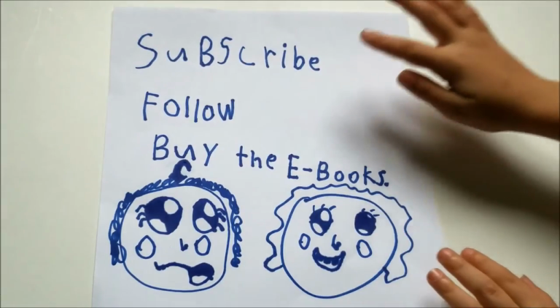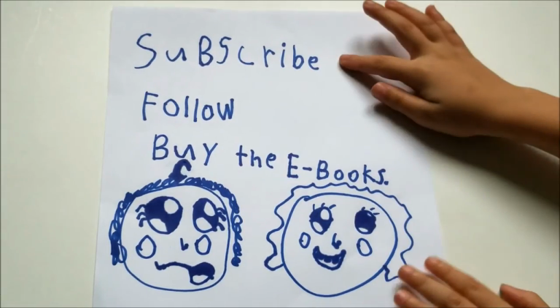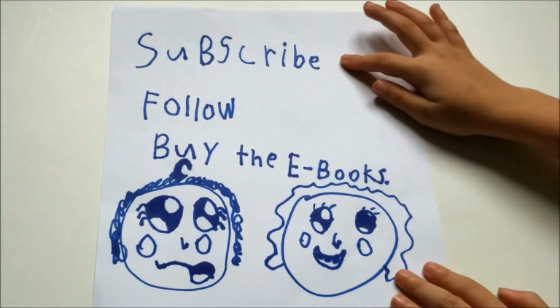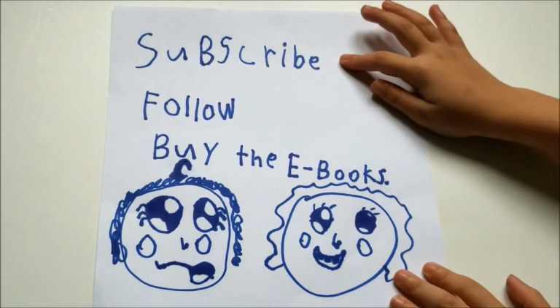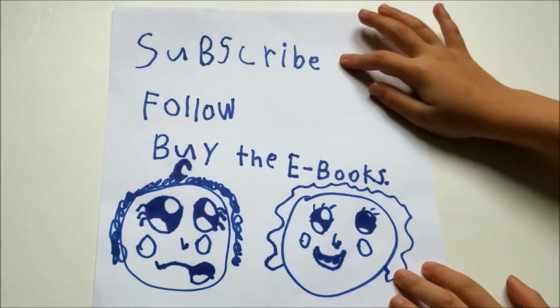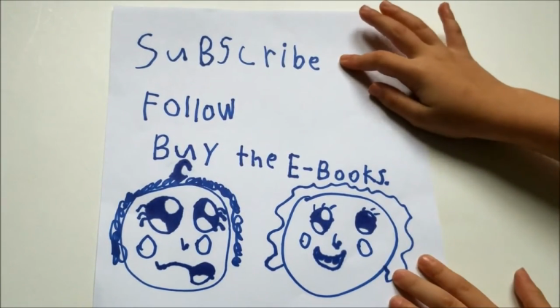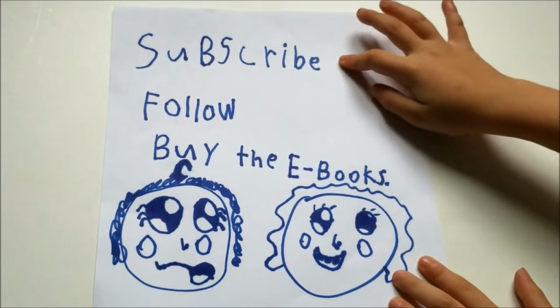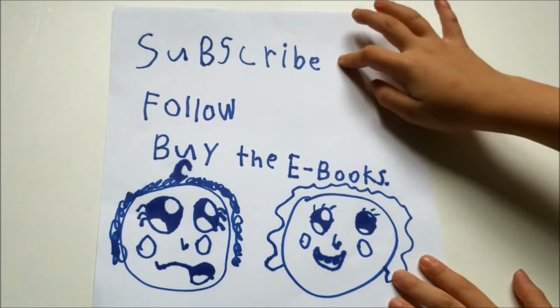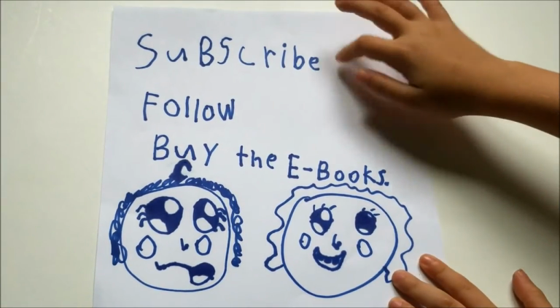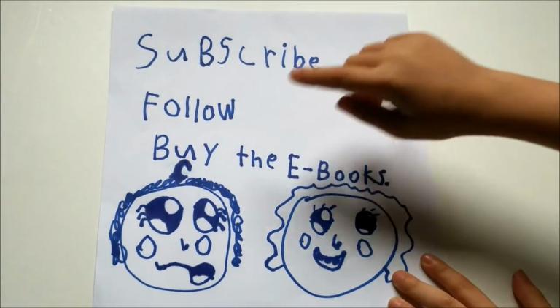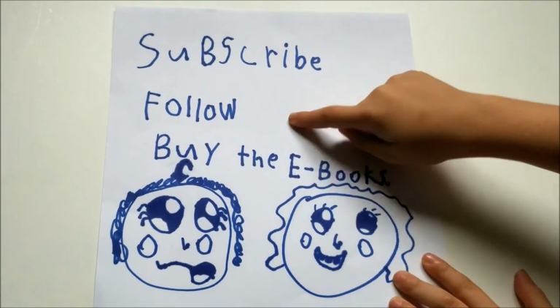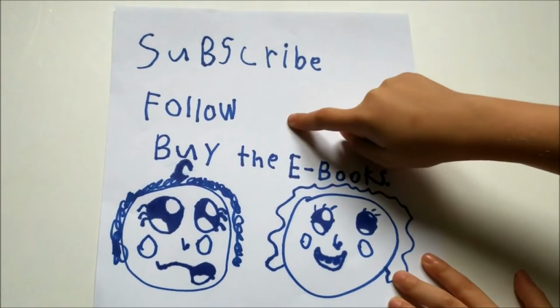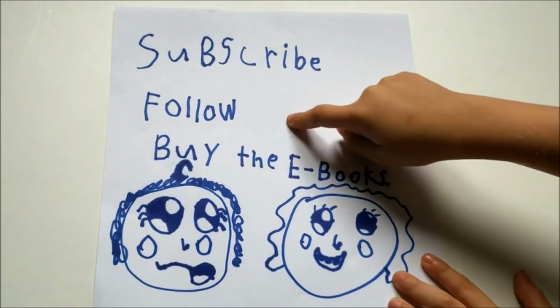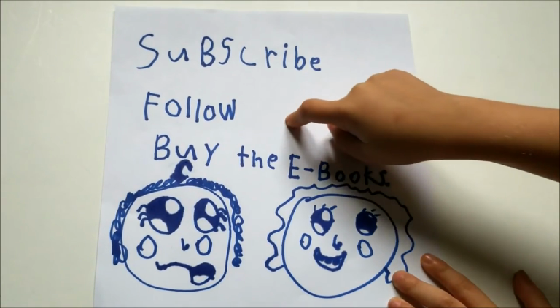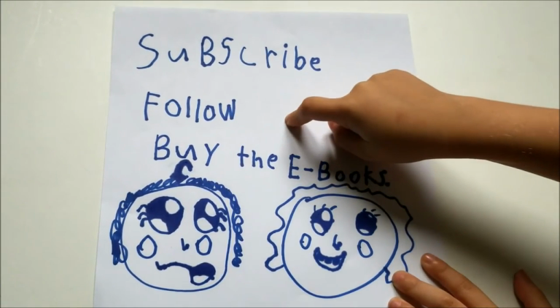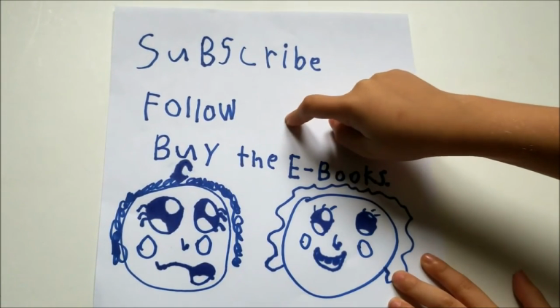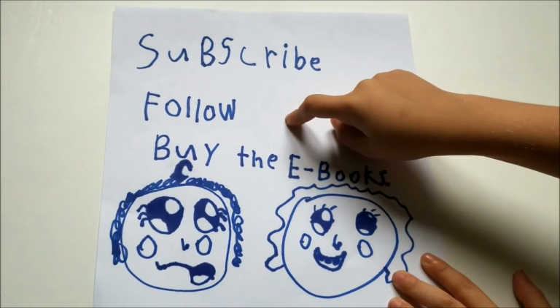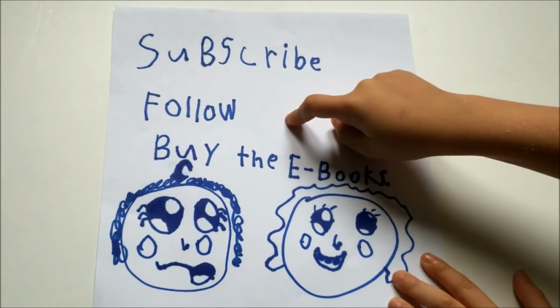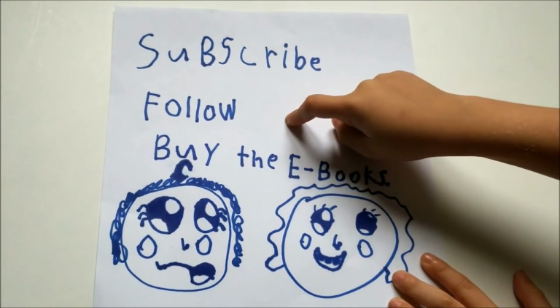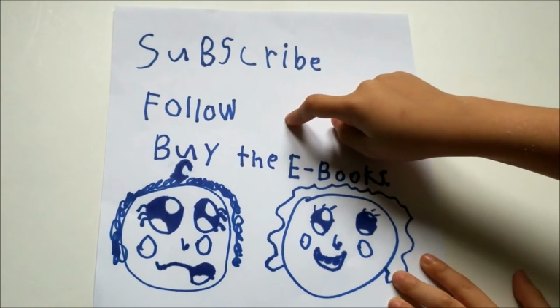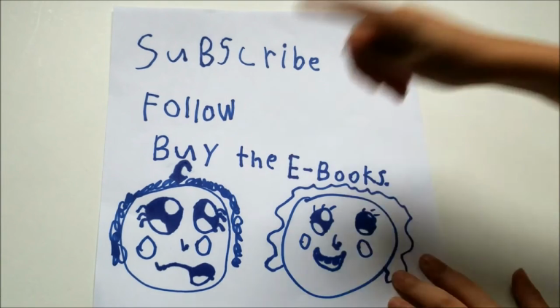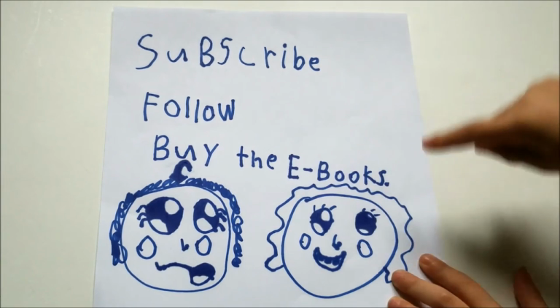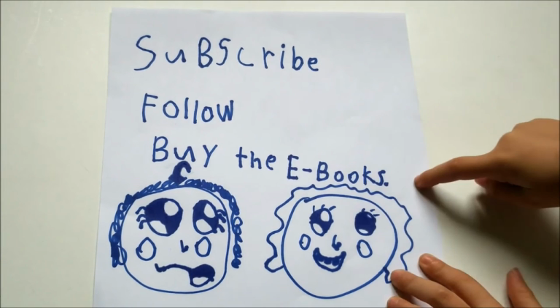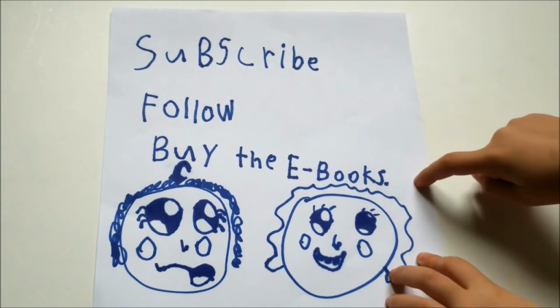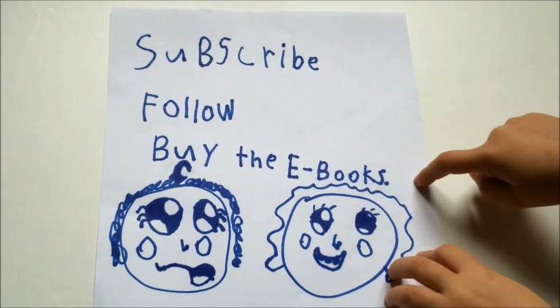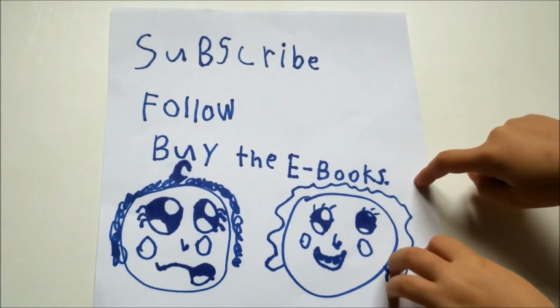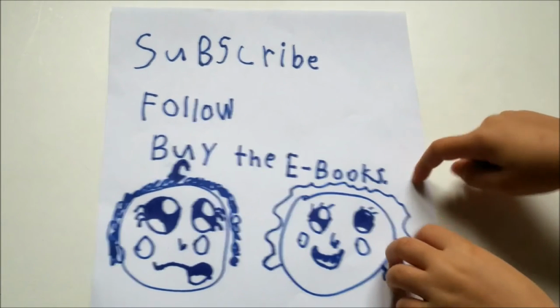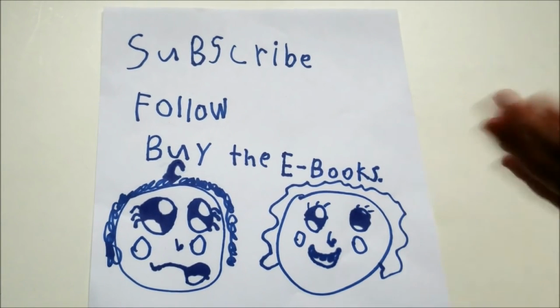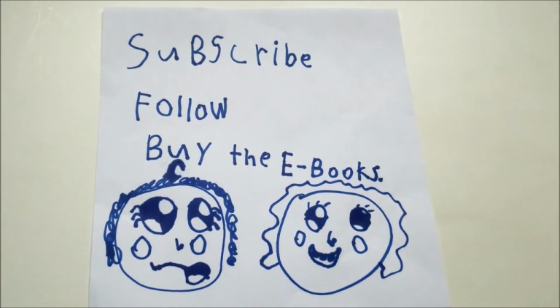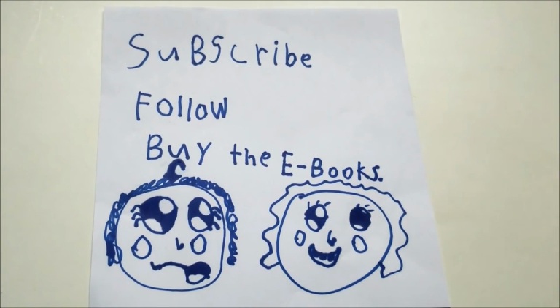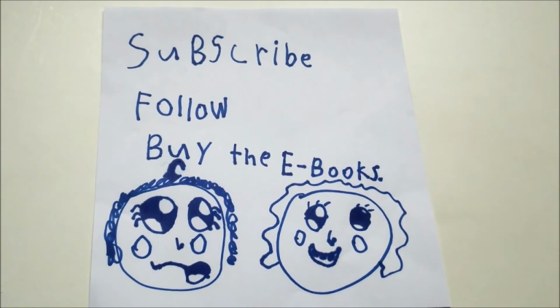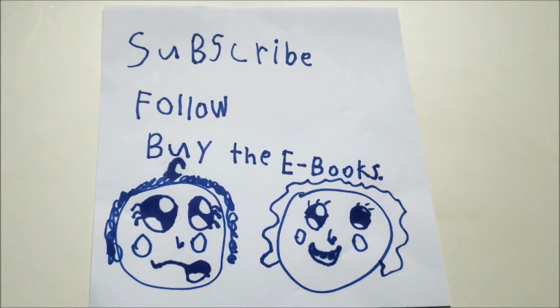Subscribe to my mom's channel, follow her on social media, and buy her ebooks! Yay! Thank you!